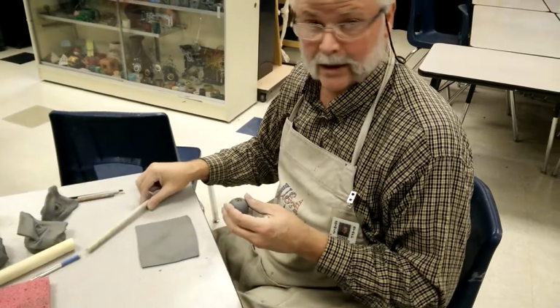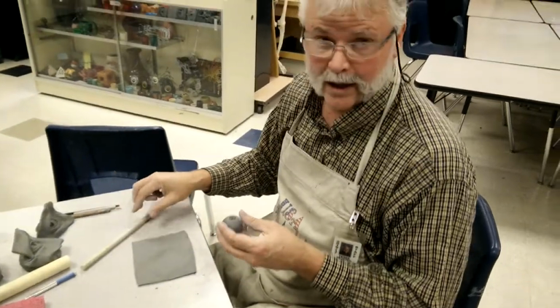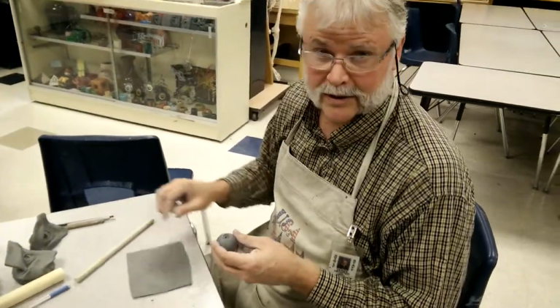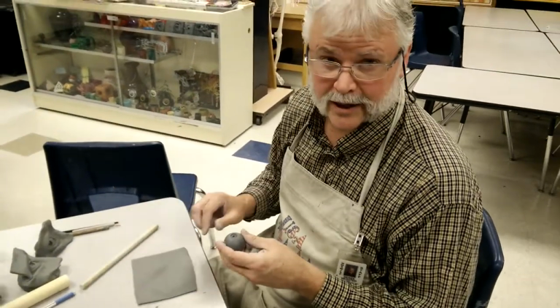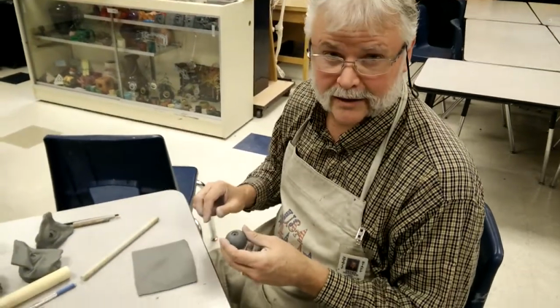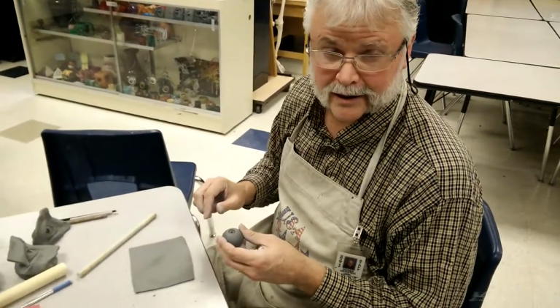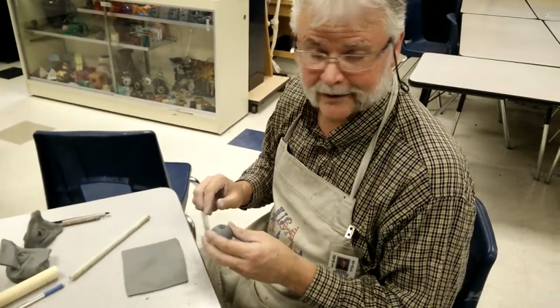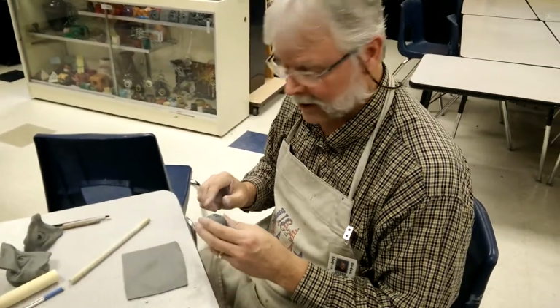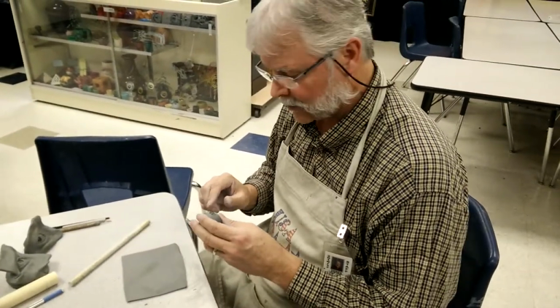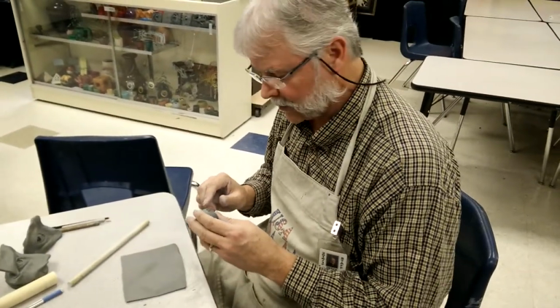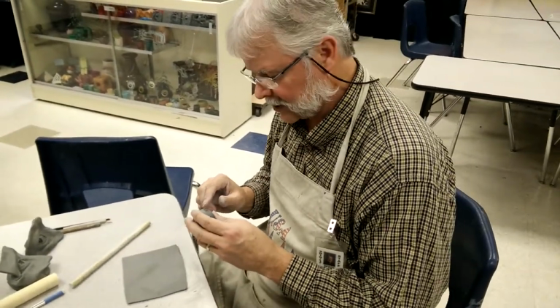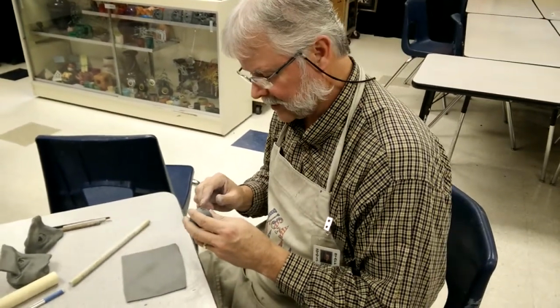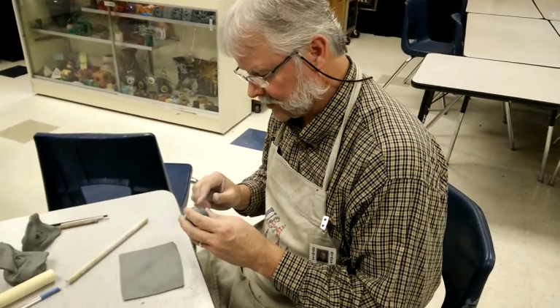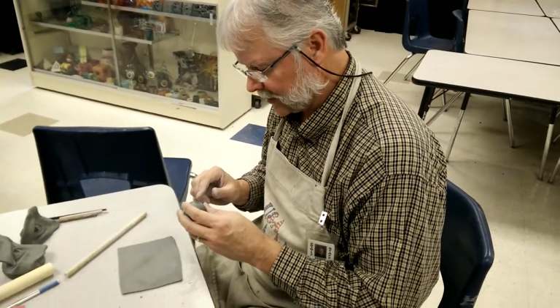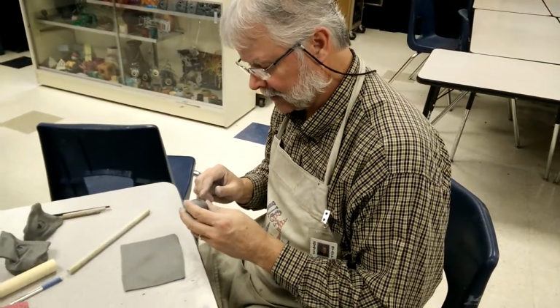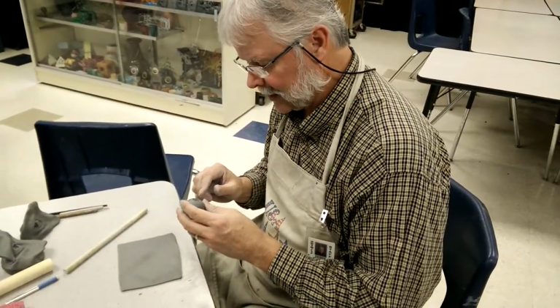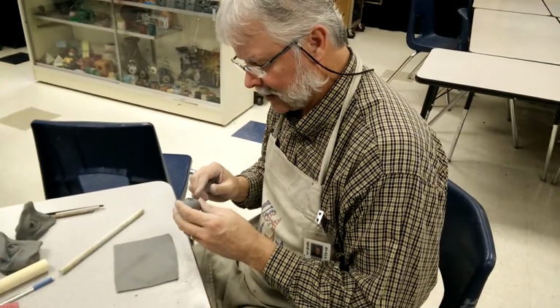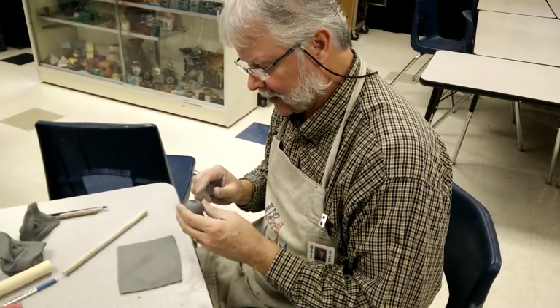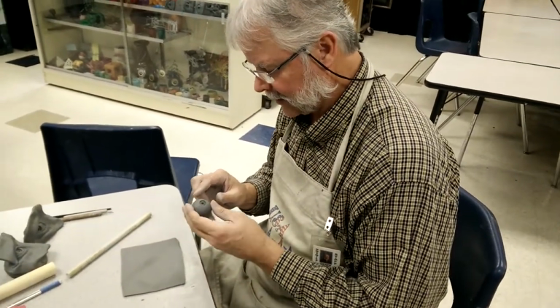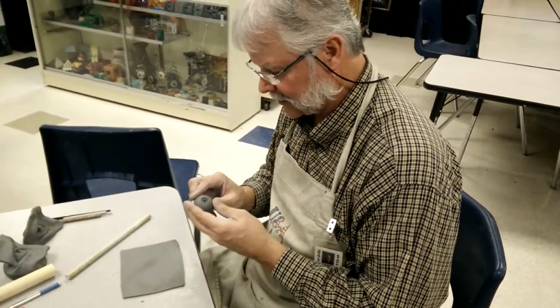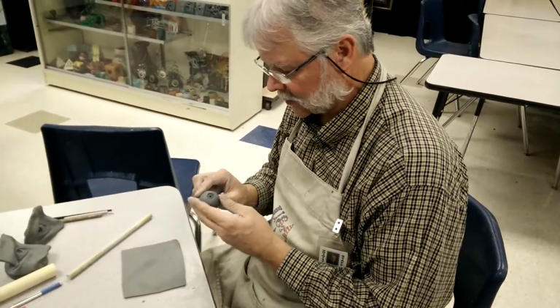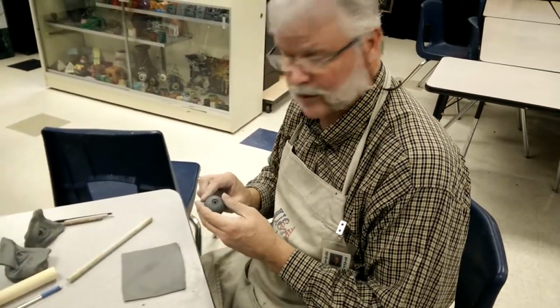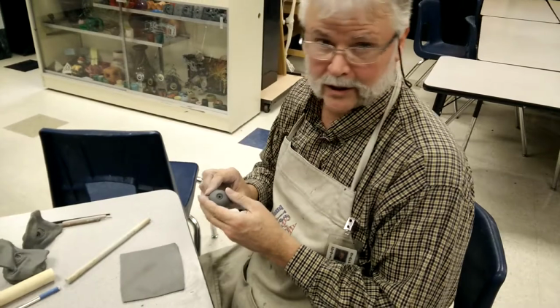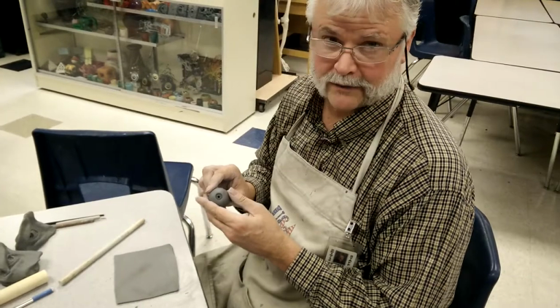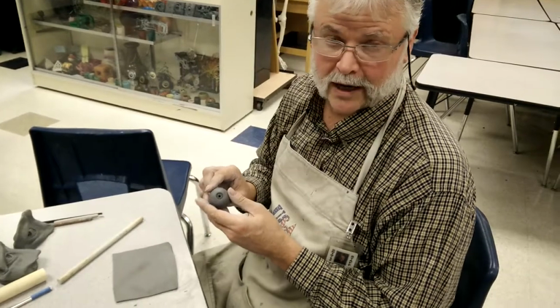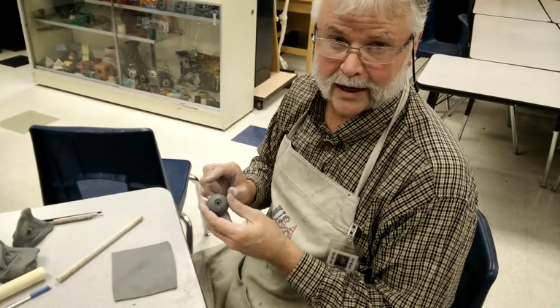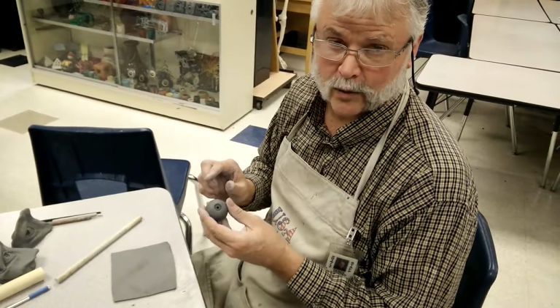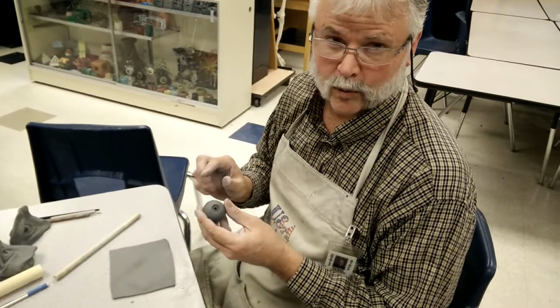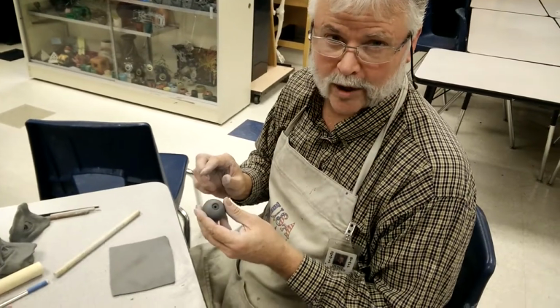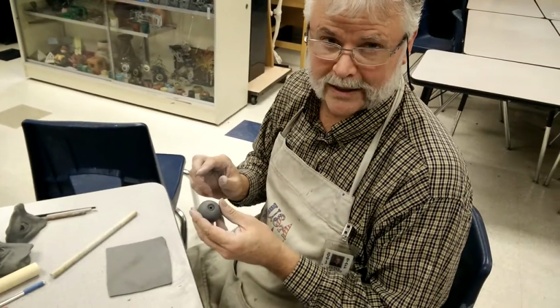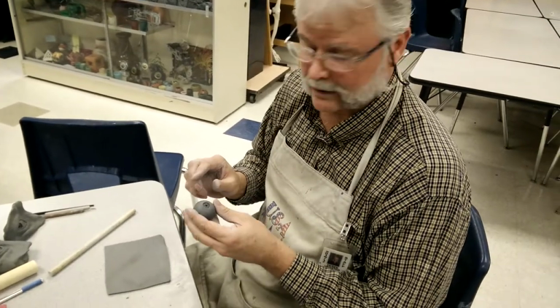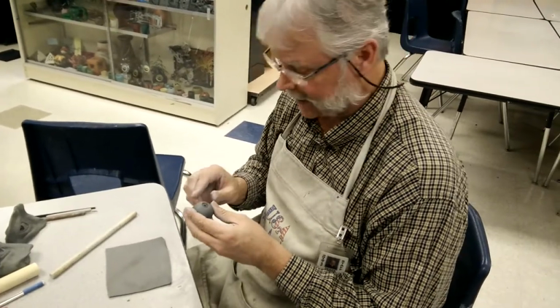I'm Mr. Hegstead. We're going to be doing a sculpture of an eye with water-based clay.